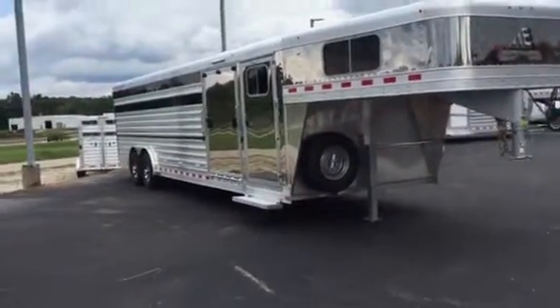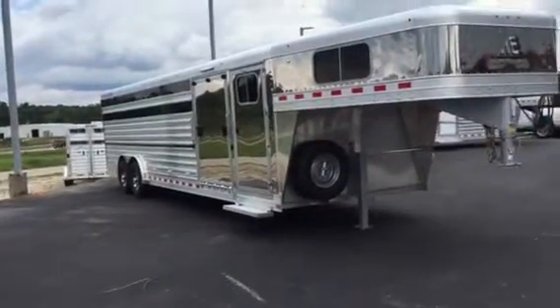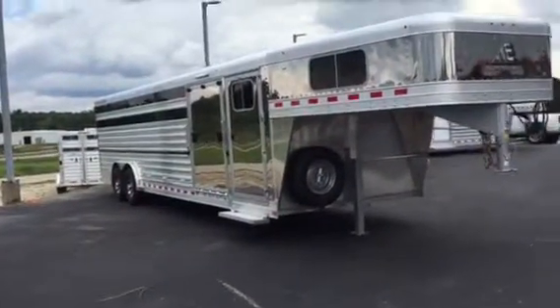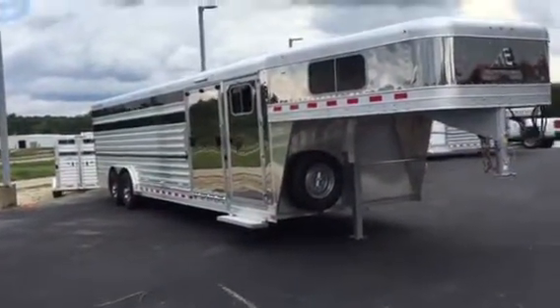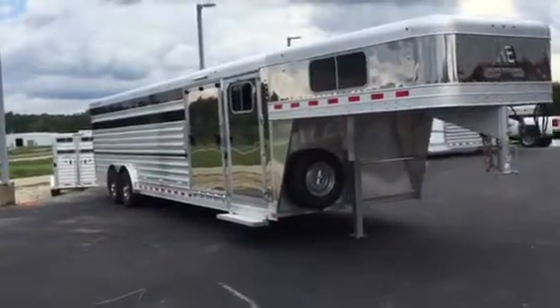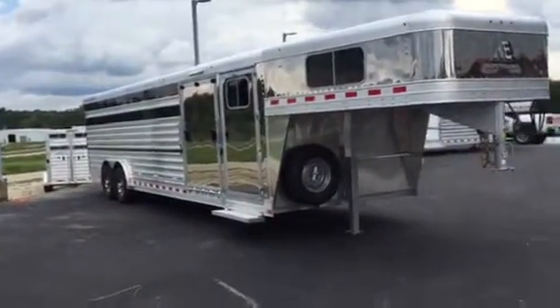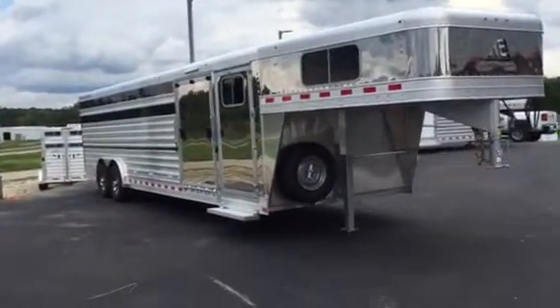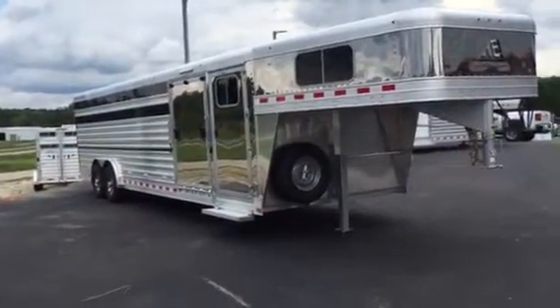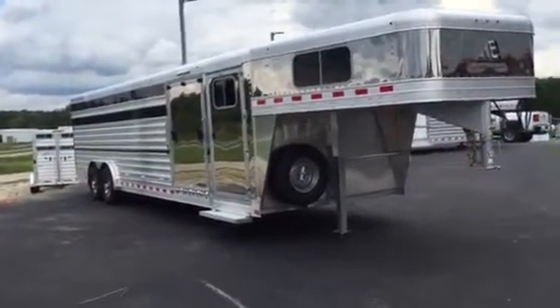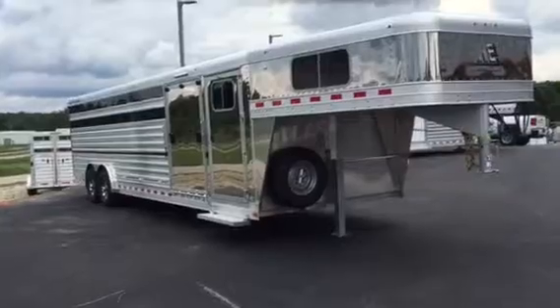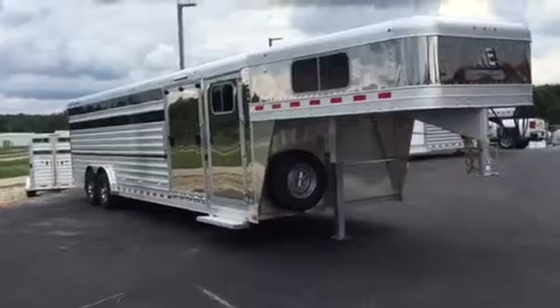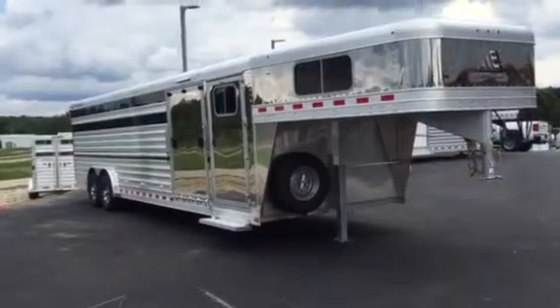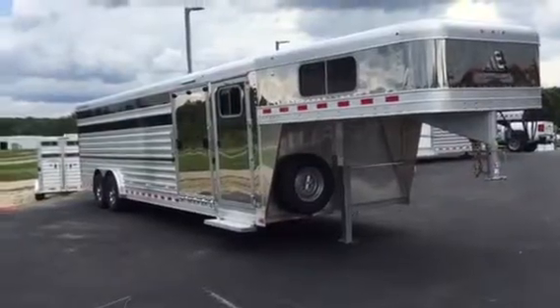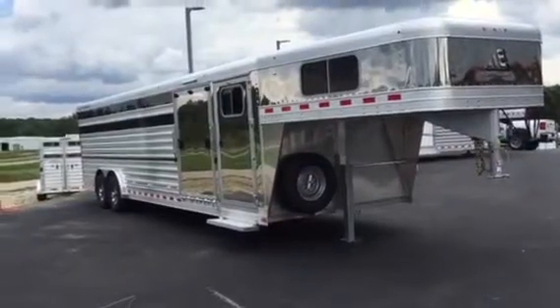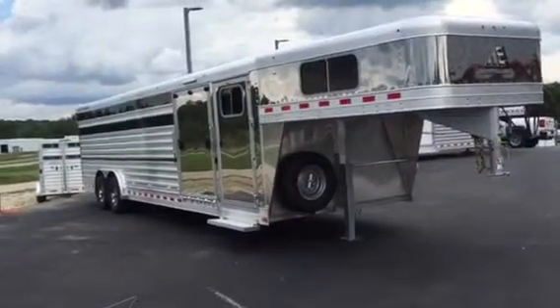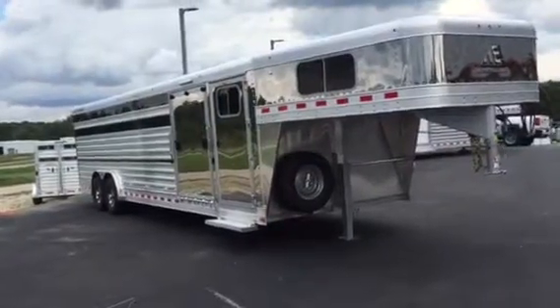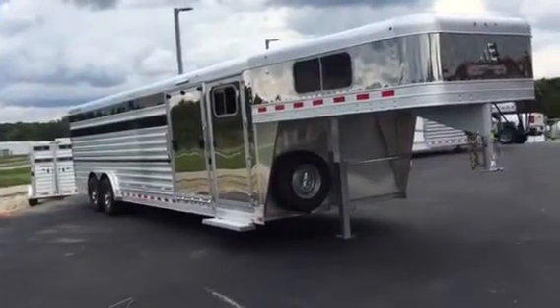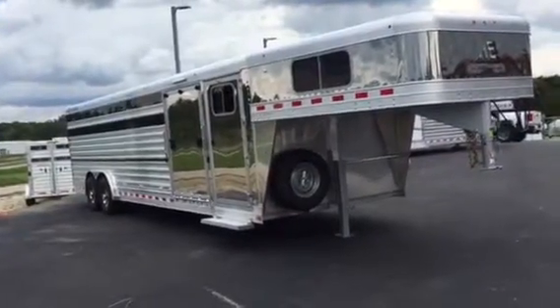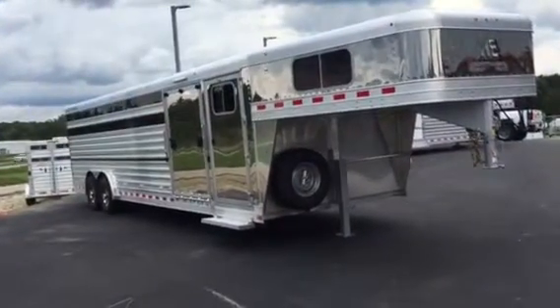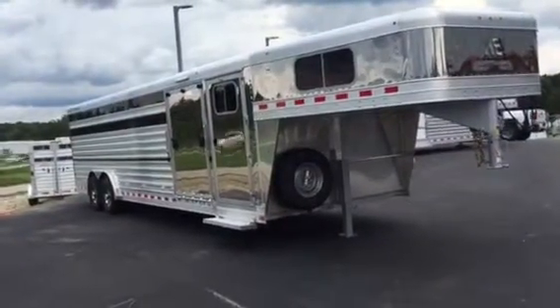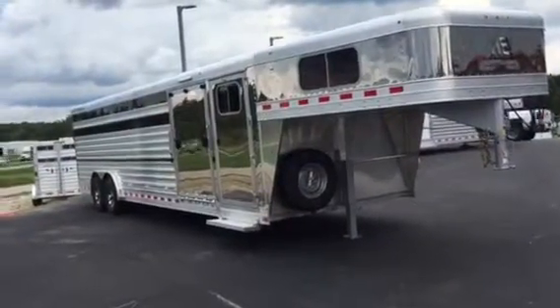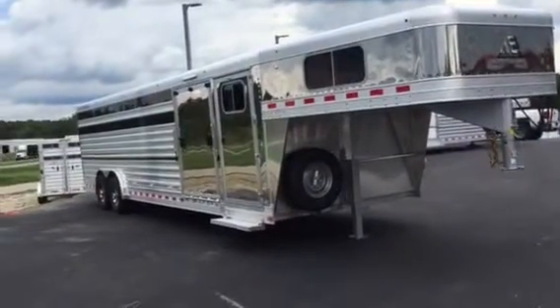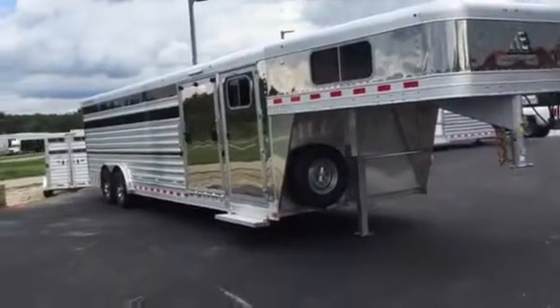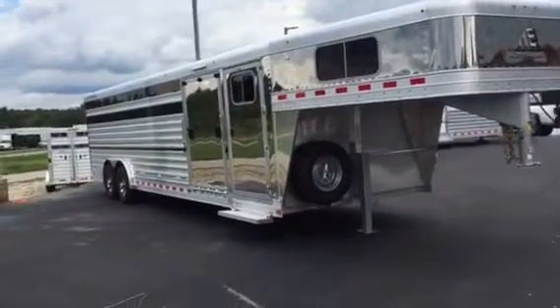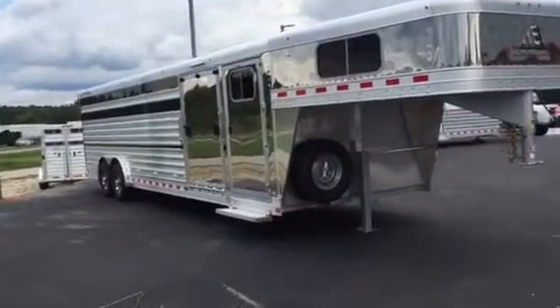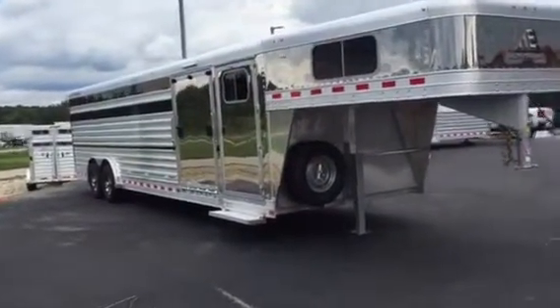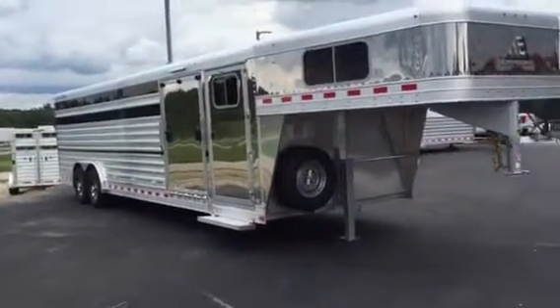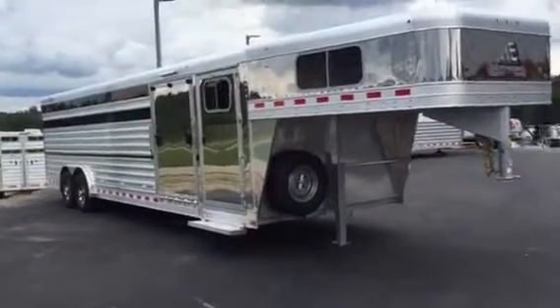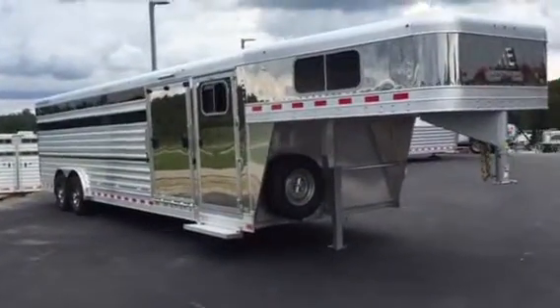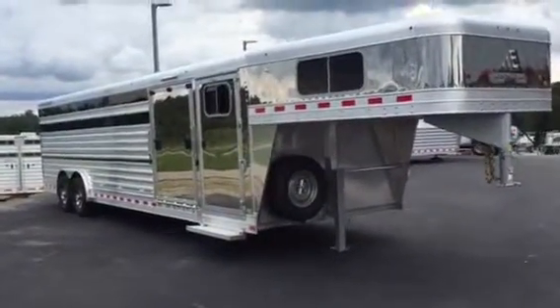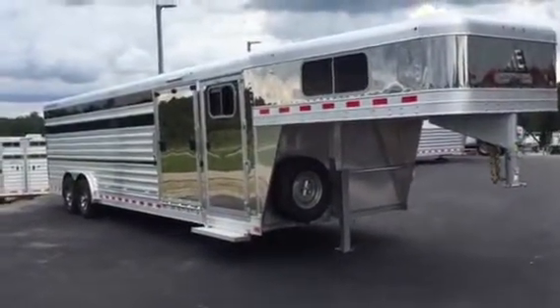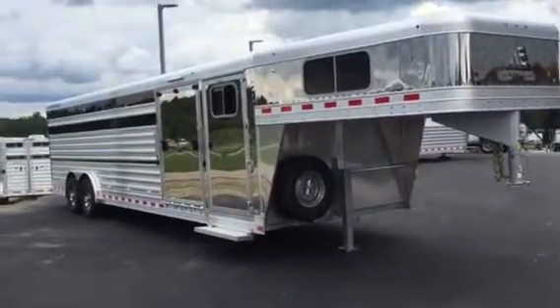New 2017 Elite Showcattle Trailer. This is 8x28. It's got a 4-foot dressing room.